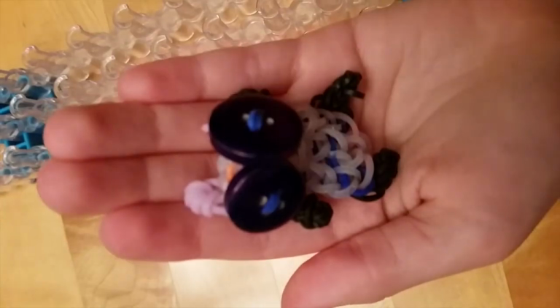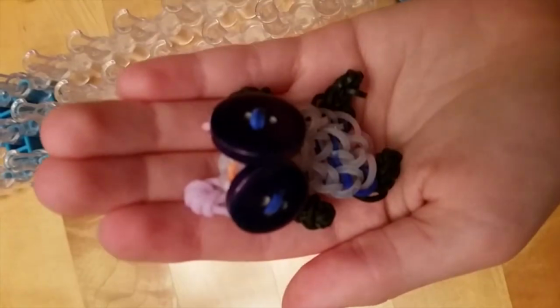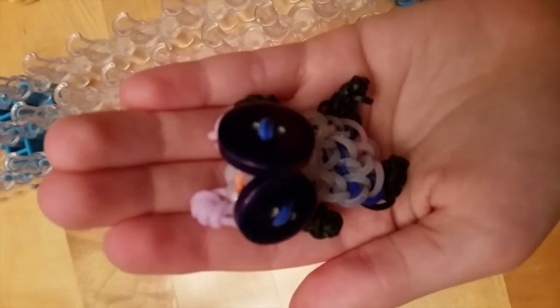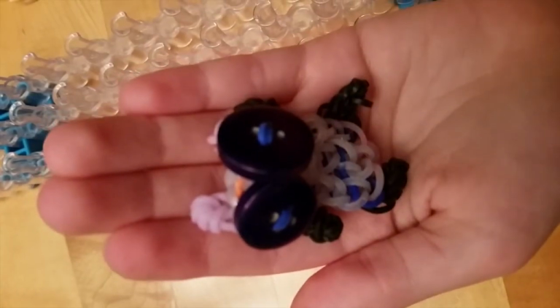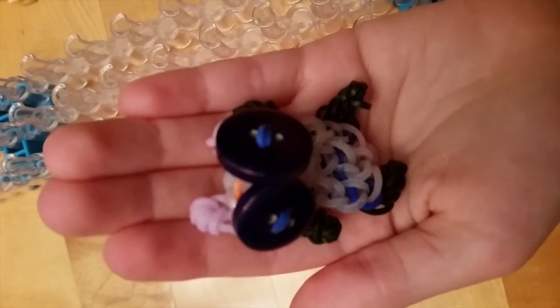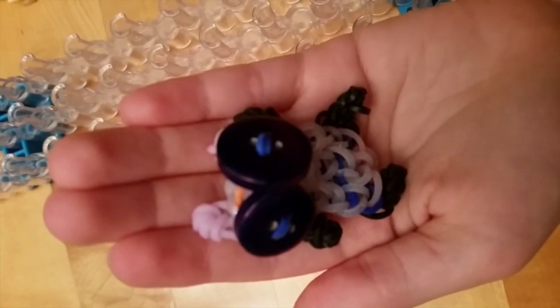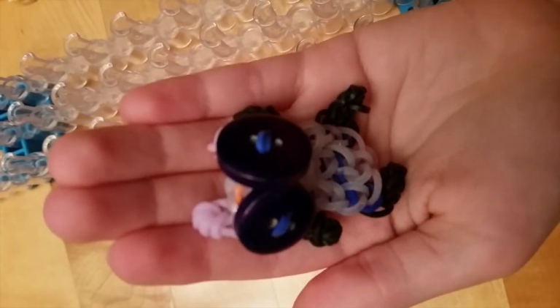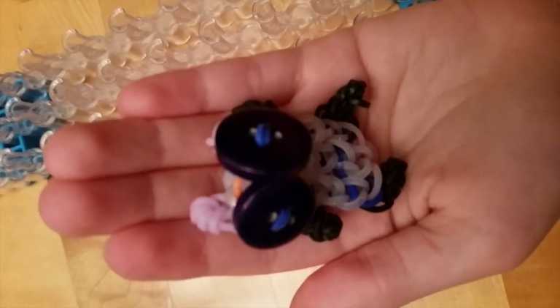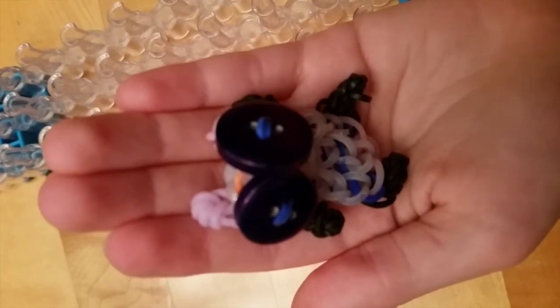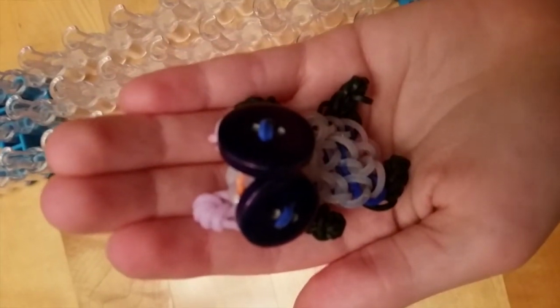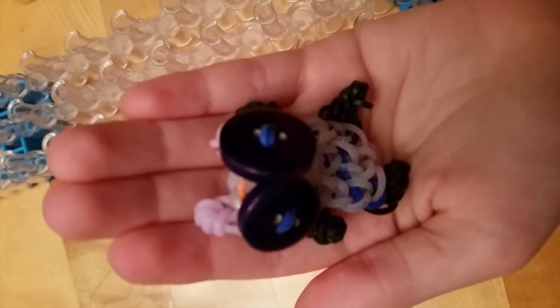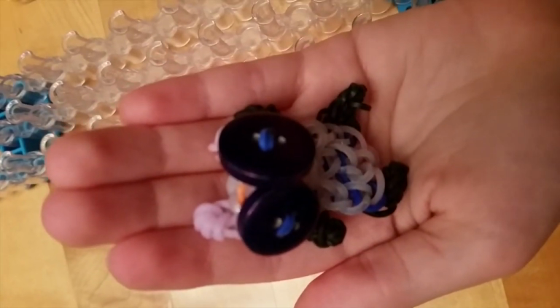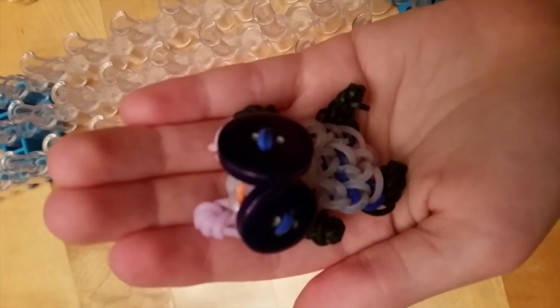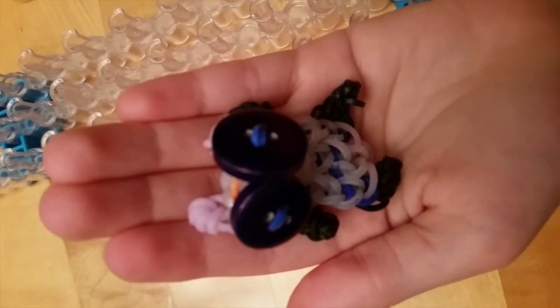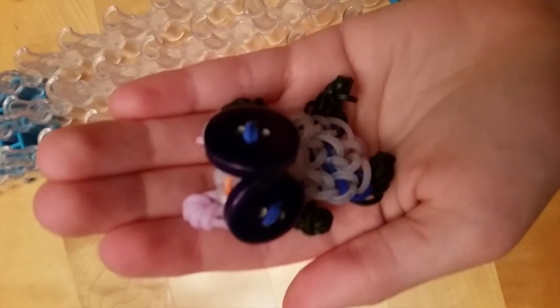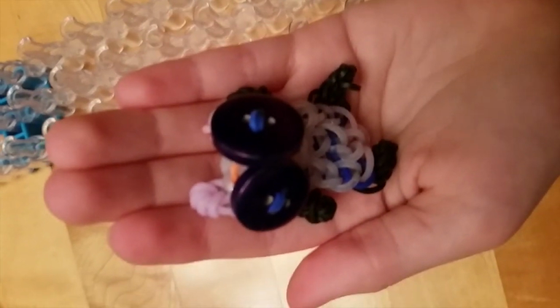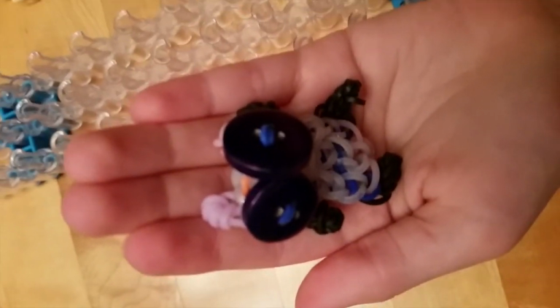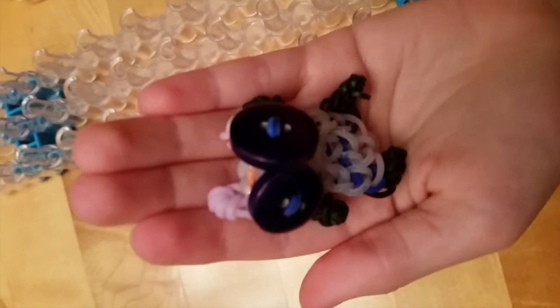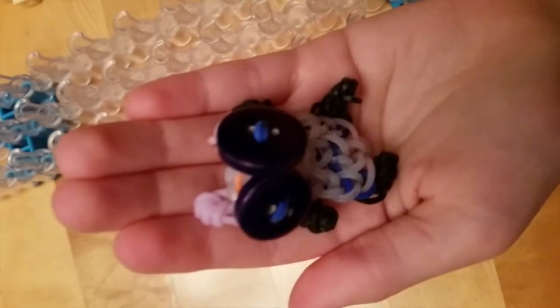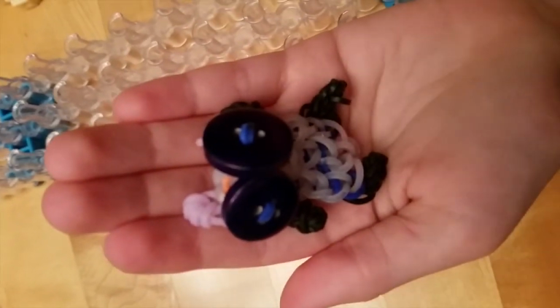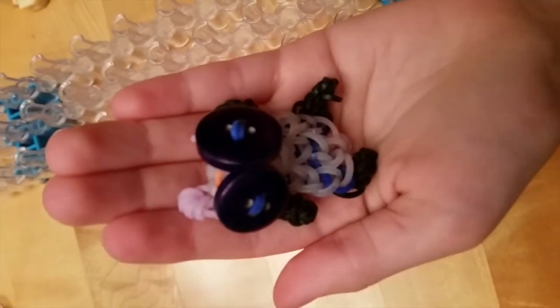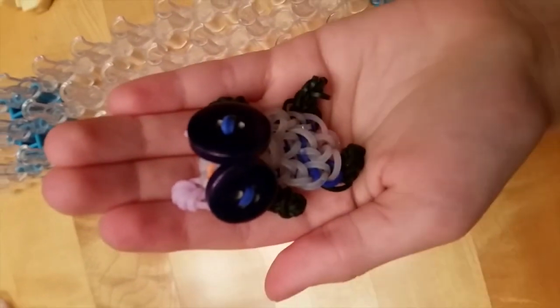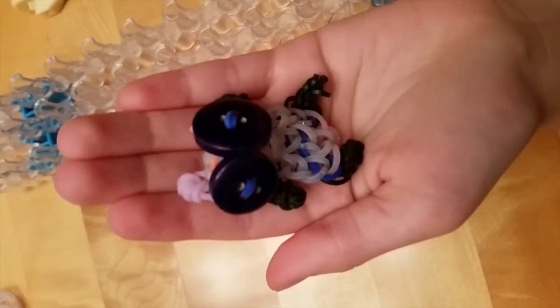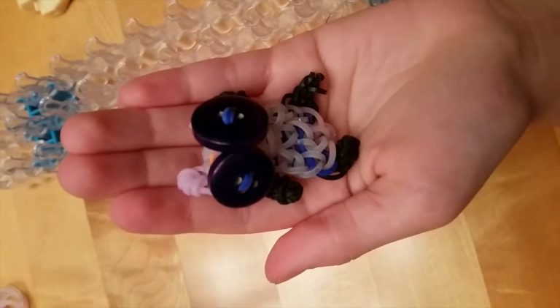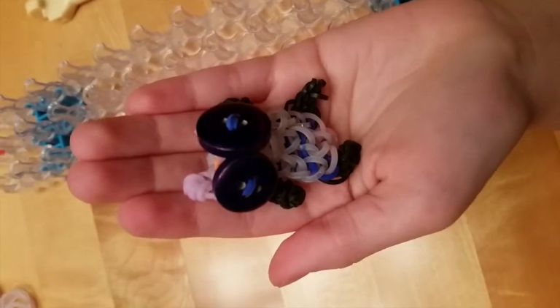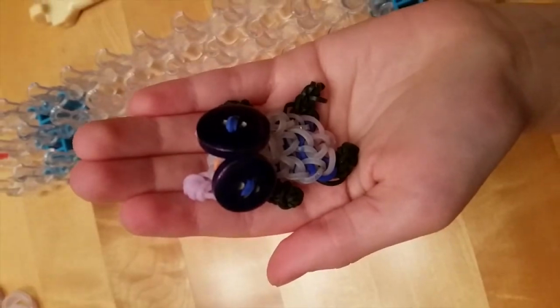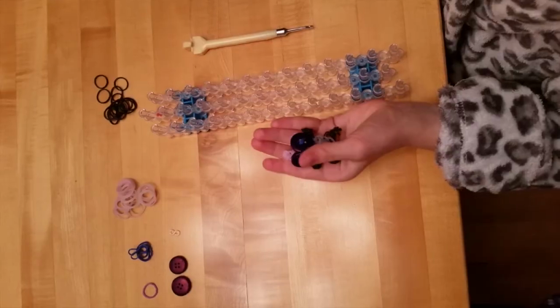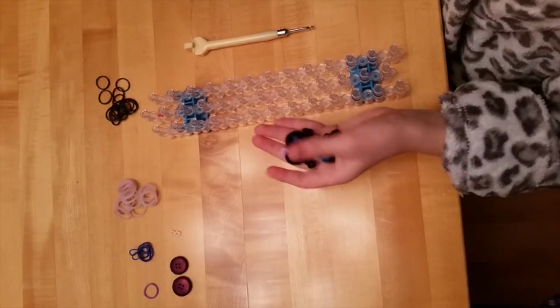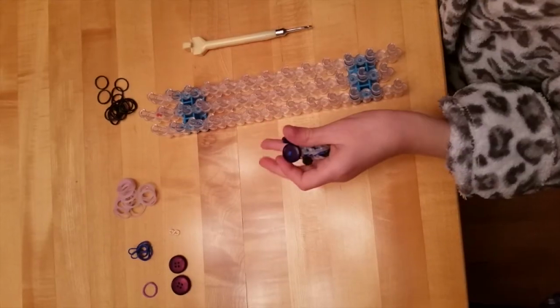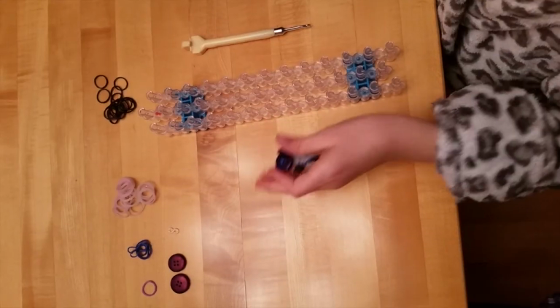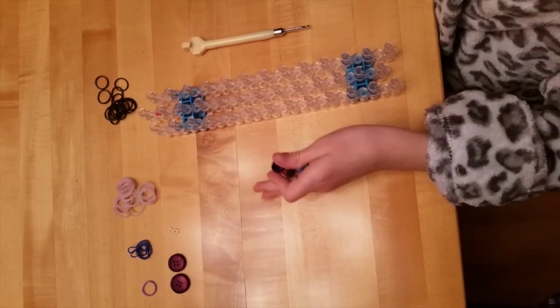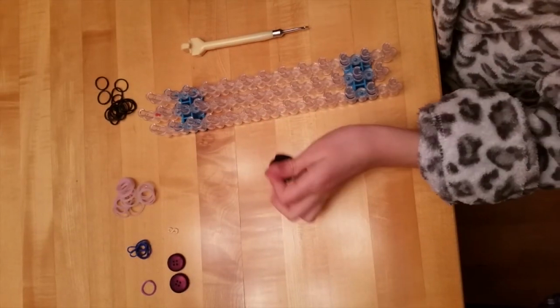Hi, today I'm going to show you how to make Echo from the movie. So let's get started.